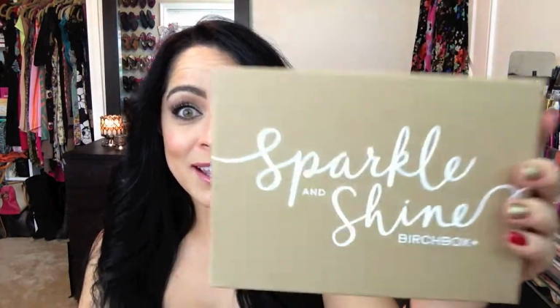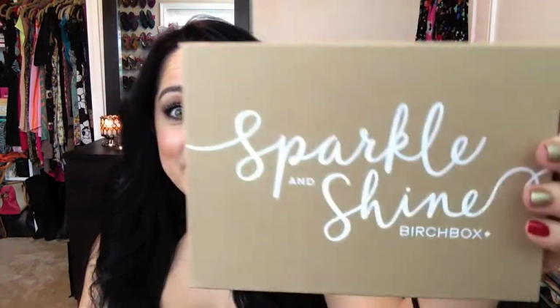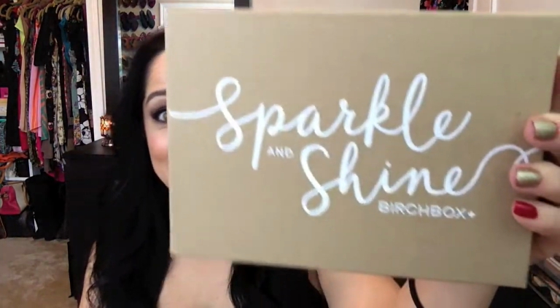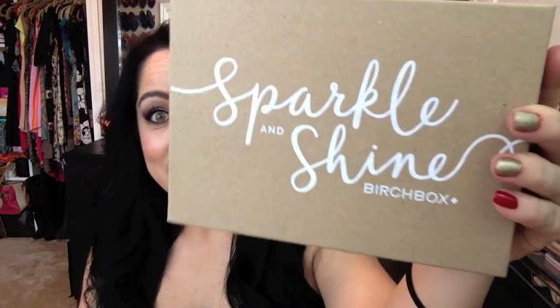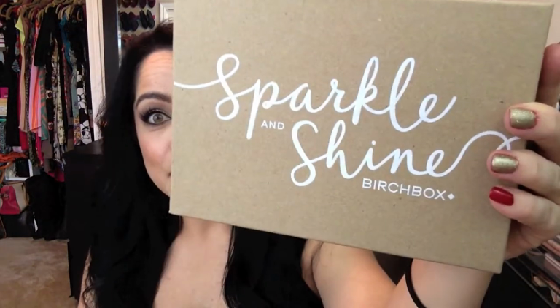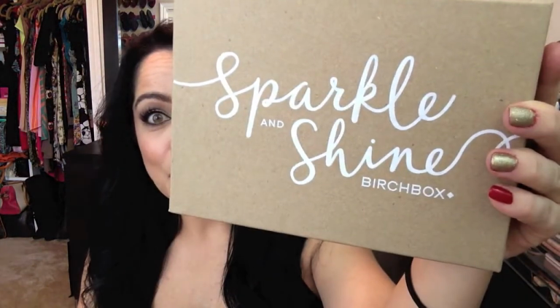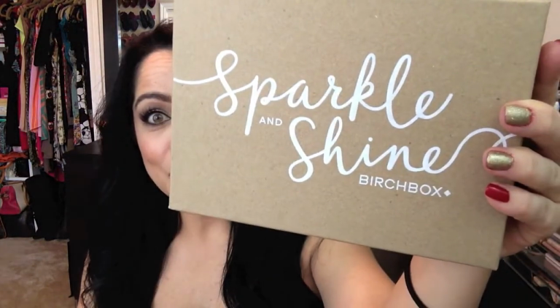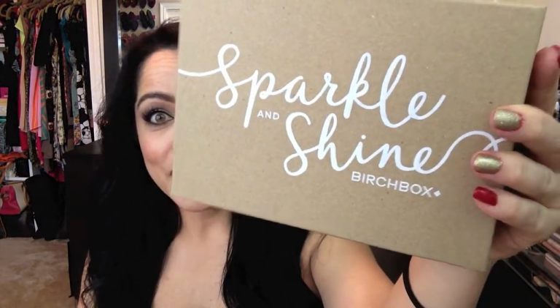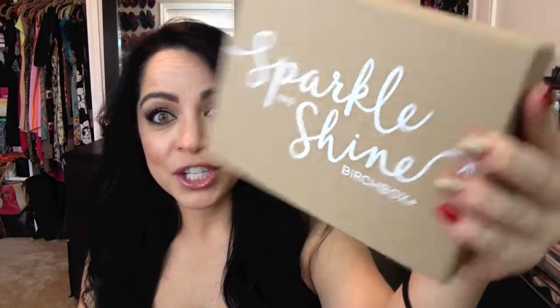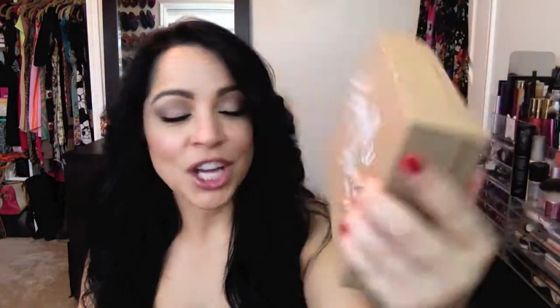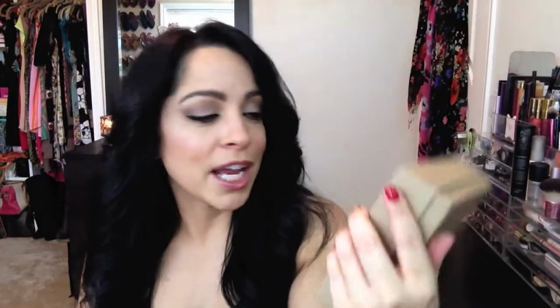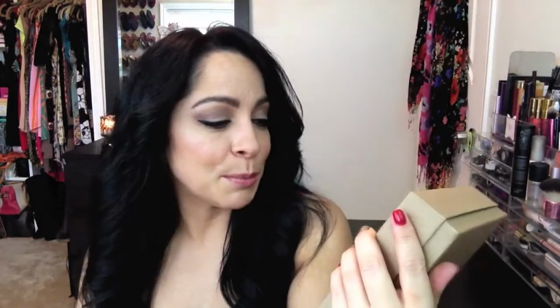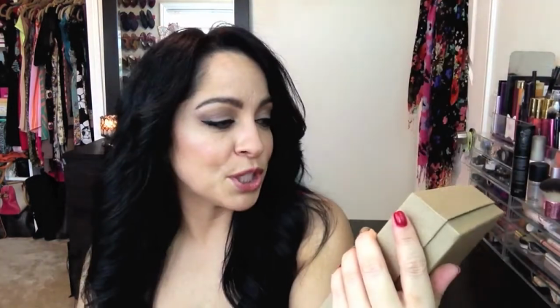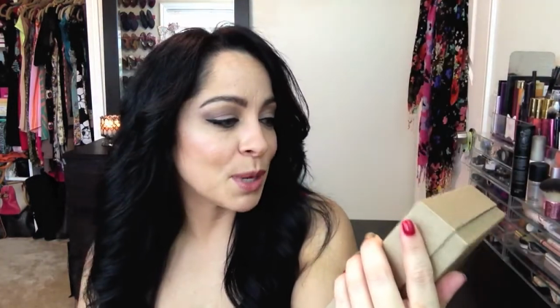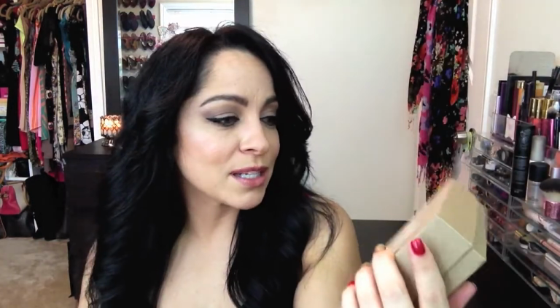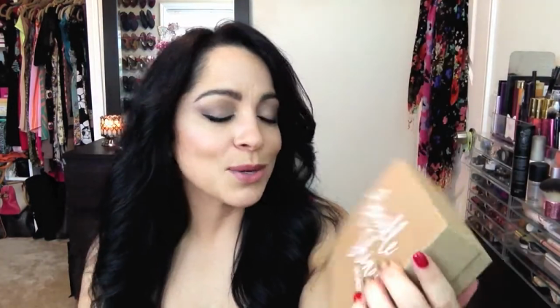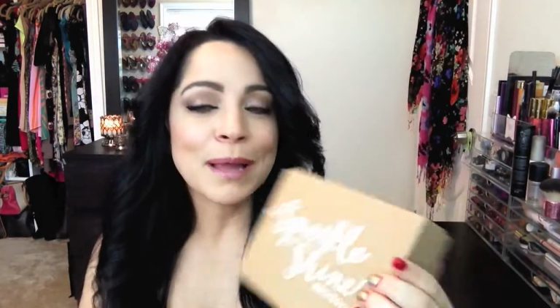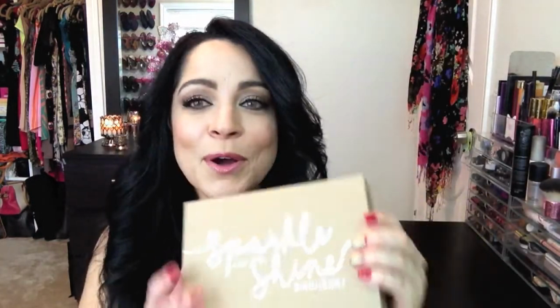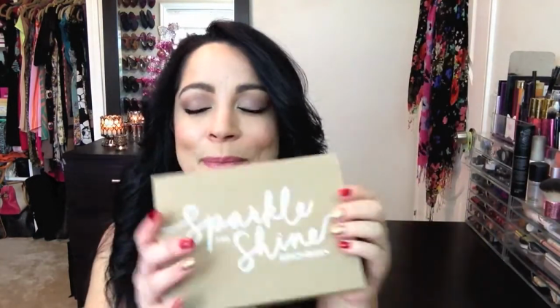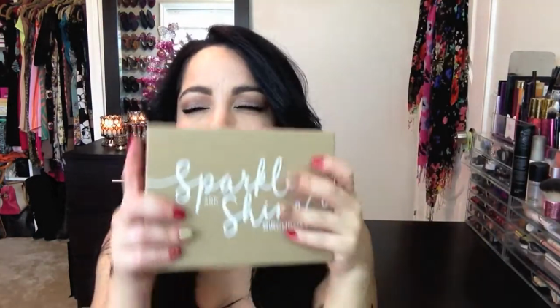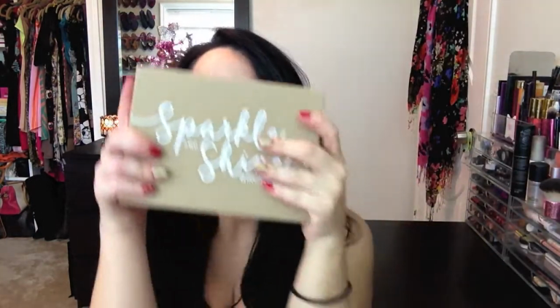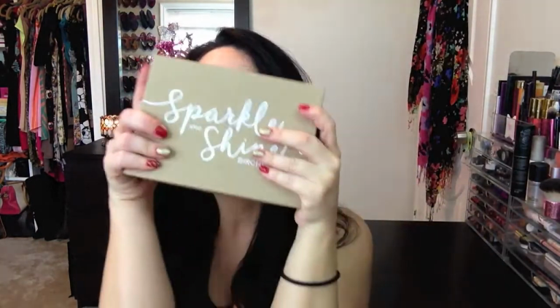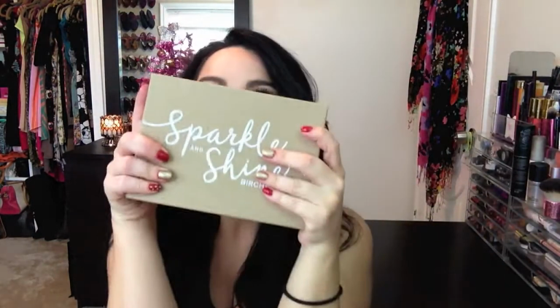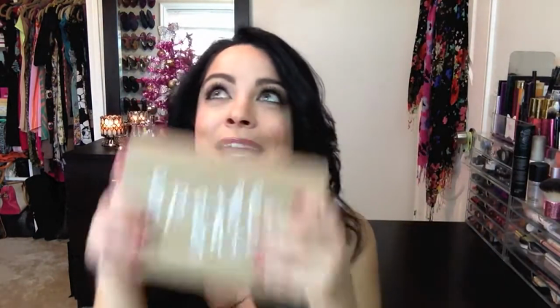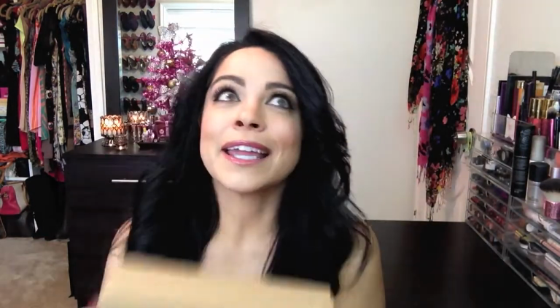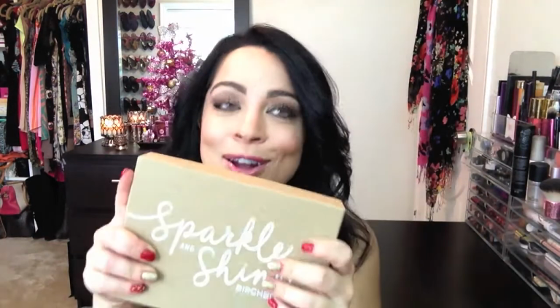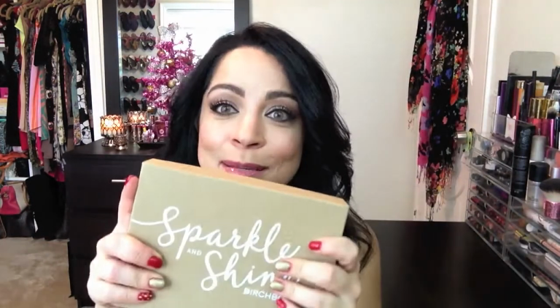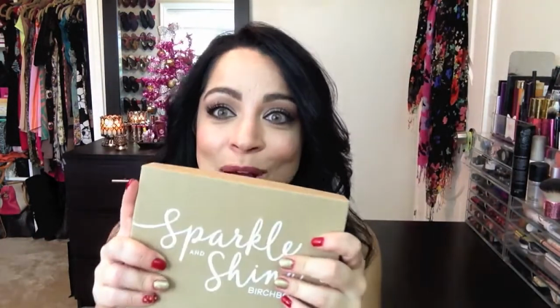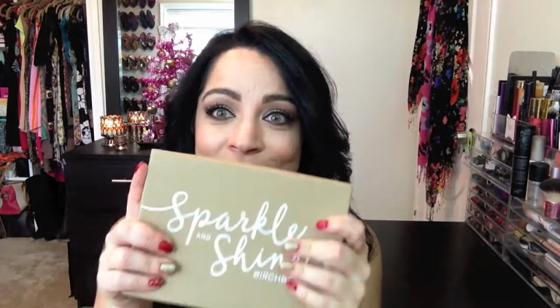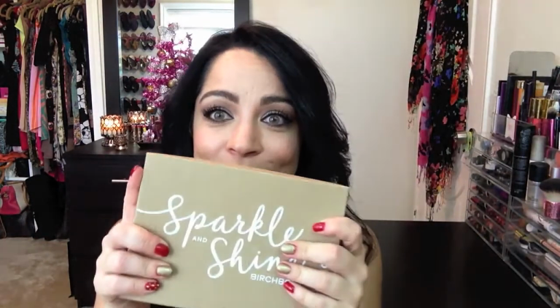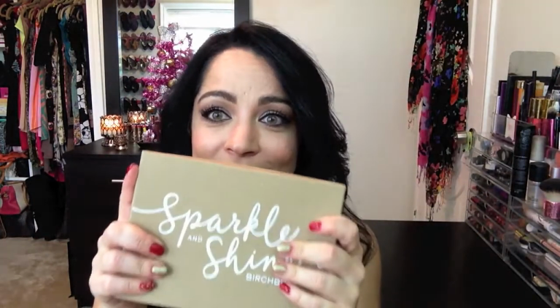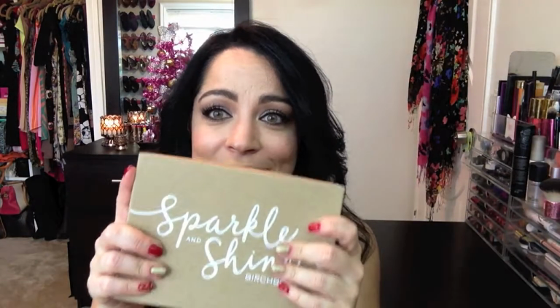Look at that — it says 'Sparkle and Shine Birchbox,' so I'm hoping that this is, like, an awesome box, you guys.